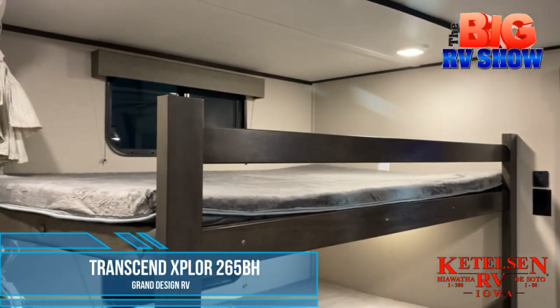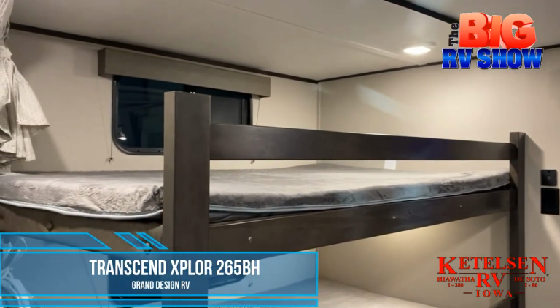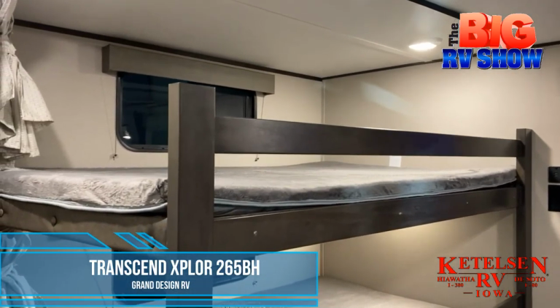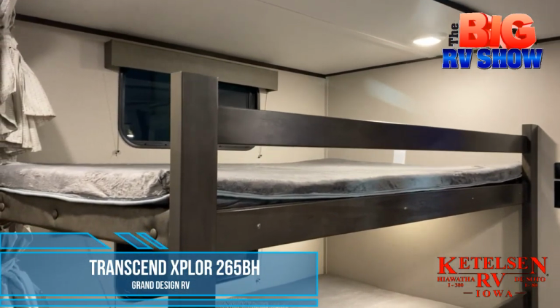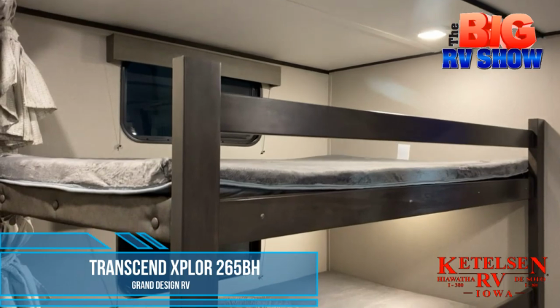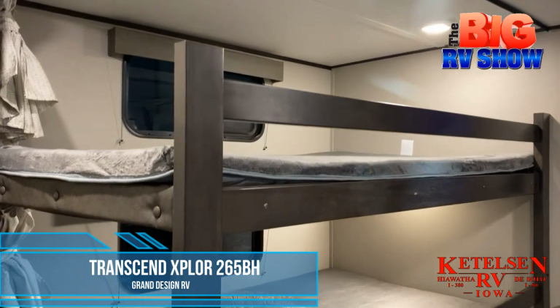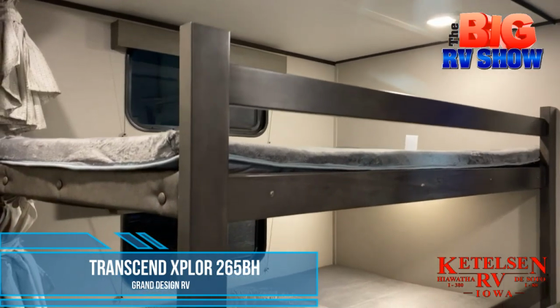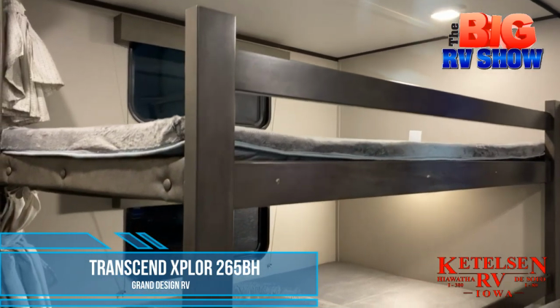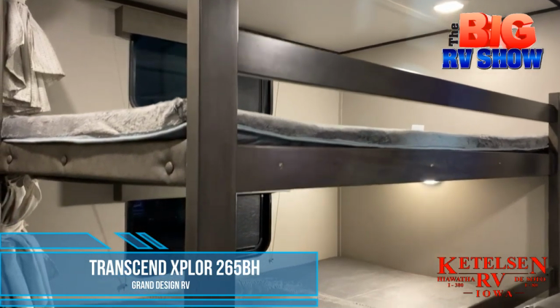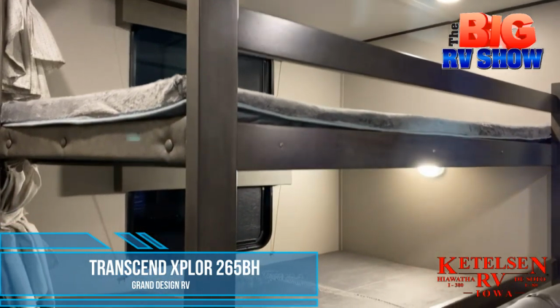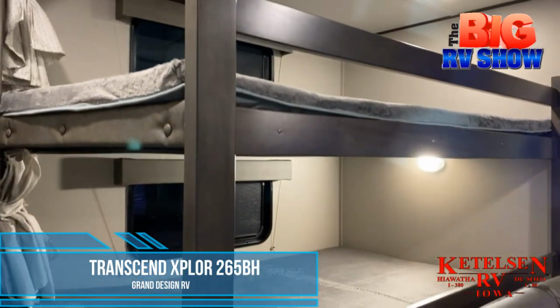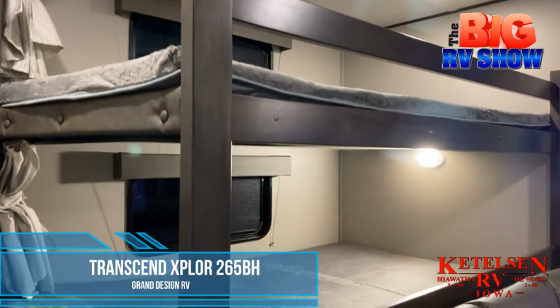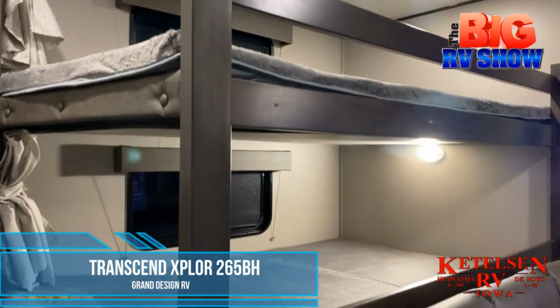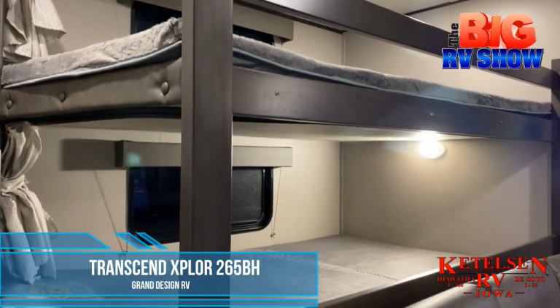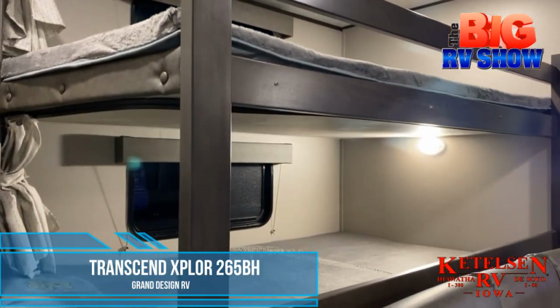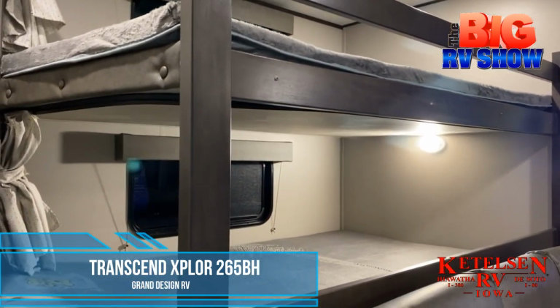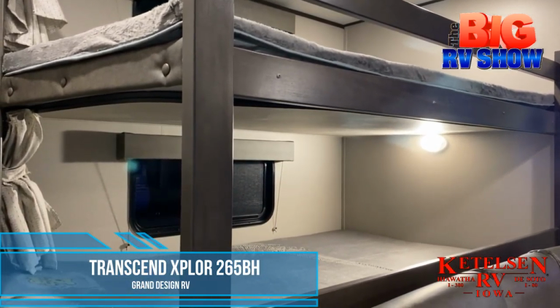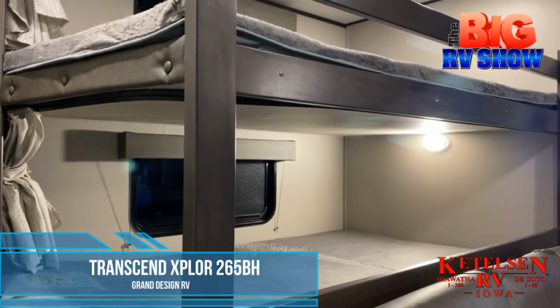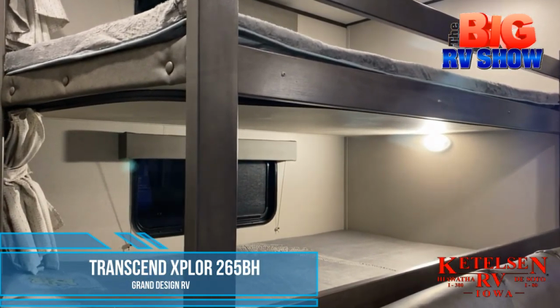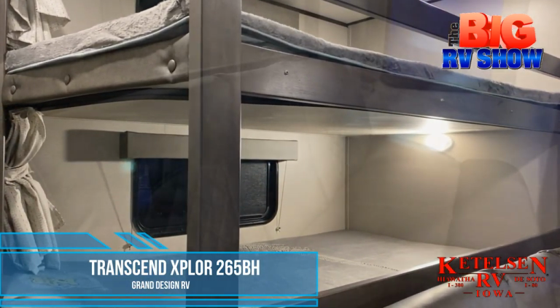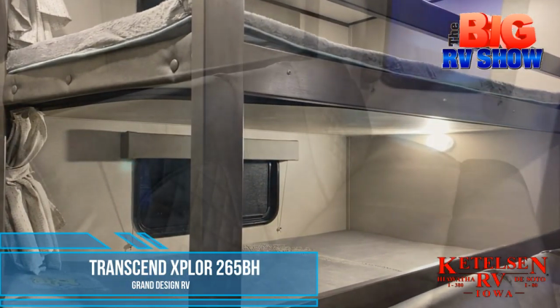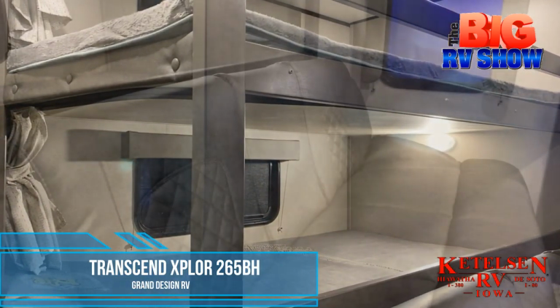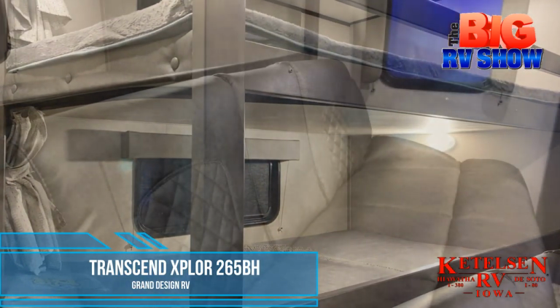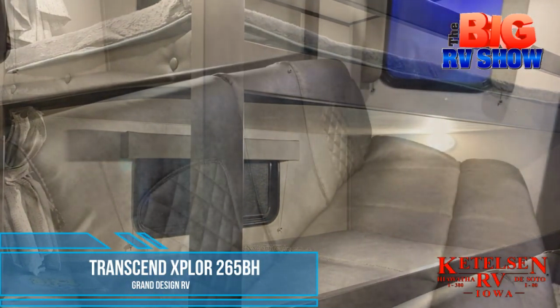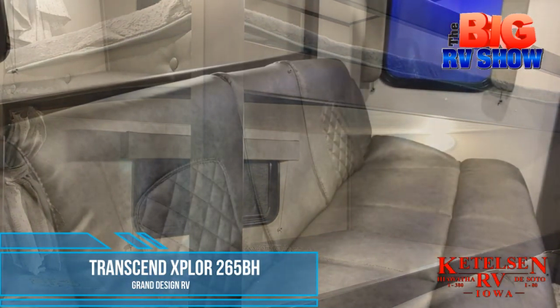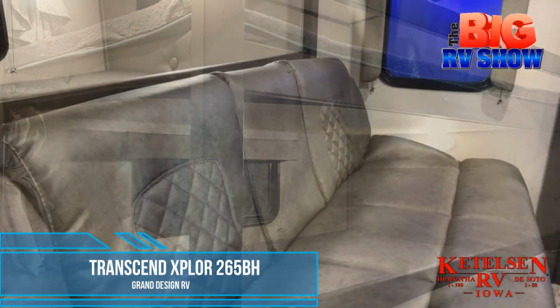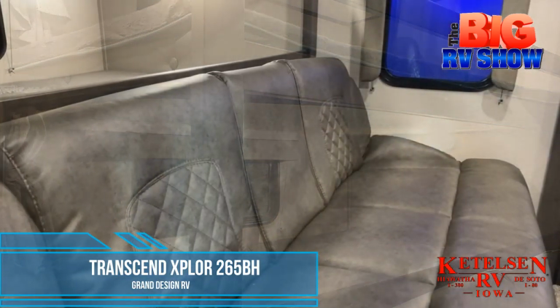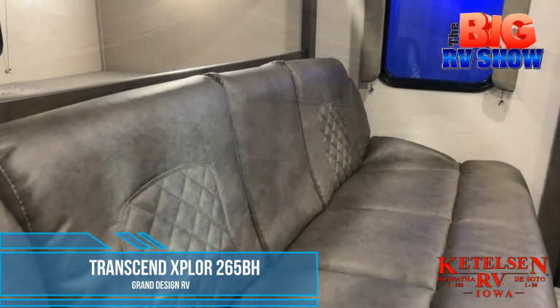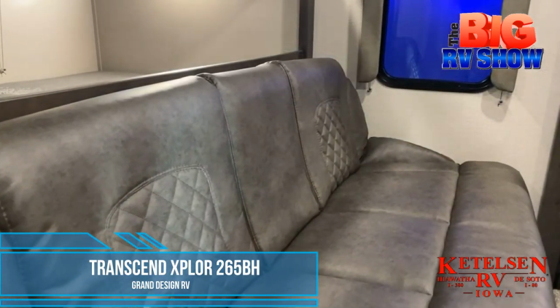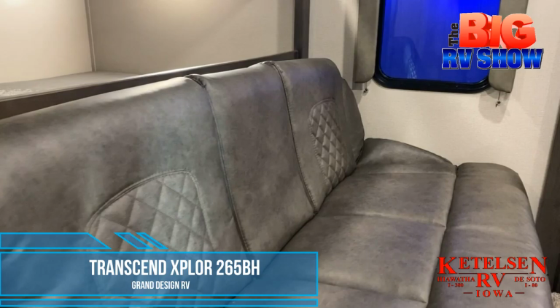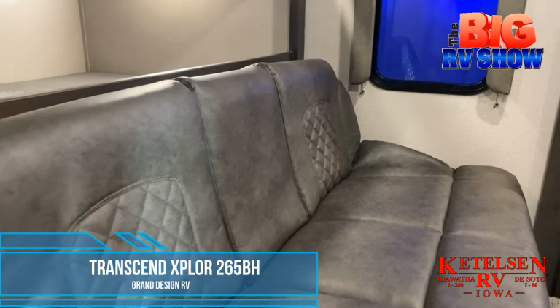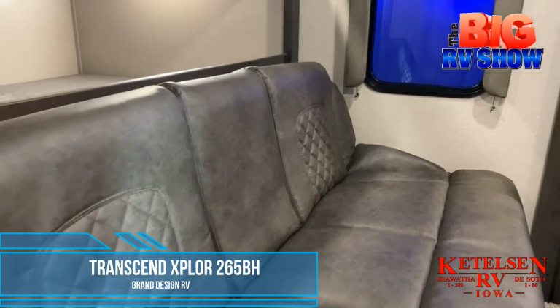Double bunks in the back of the coach are paired with in-step storage and the kids' own wardrobe.